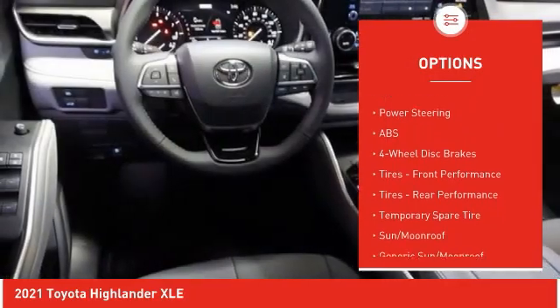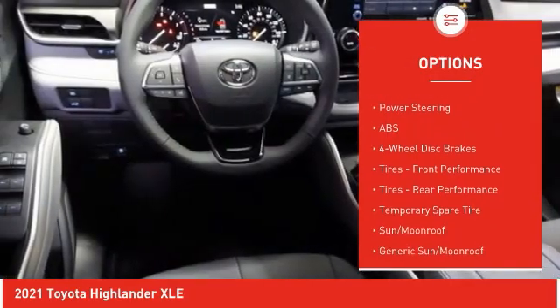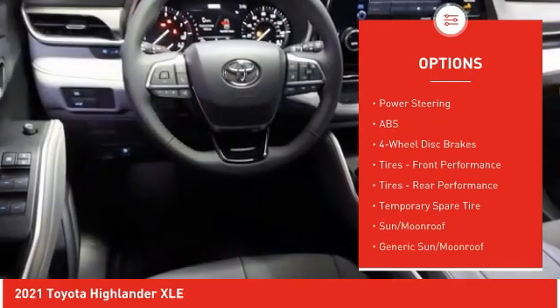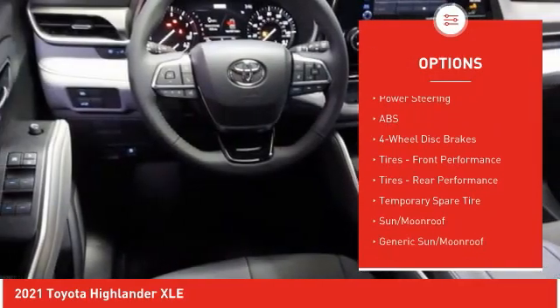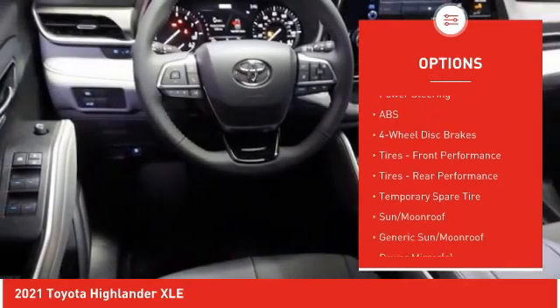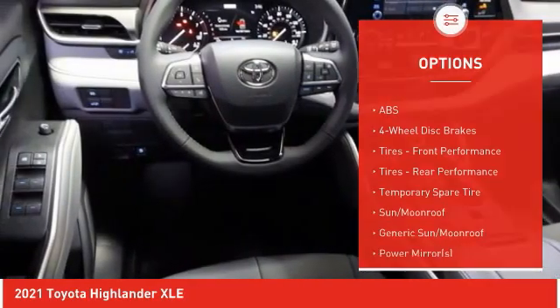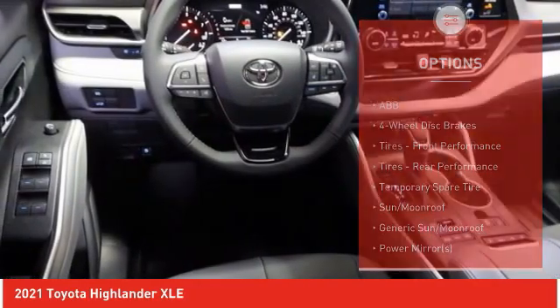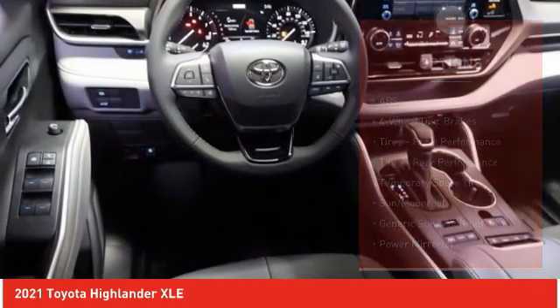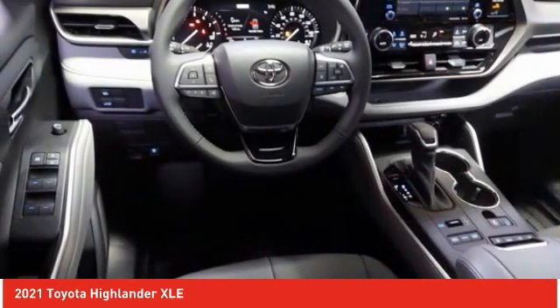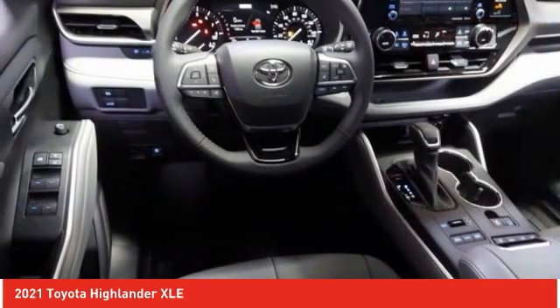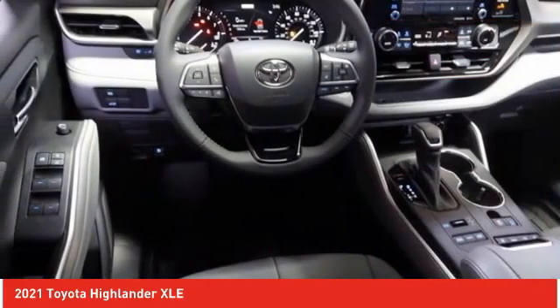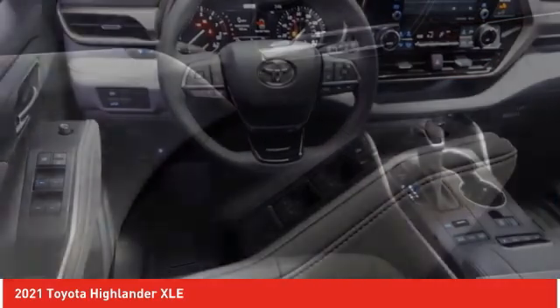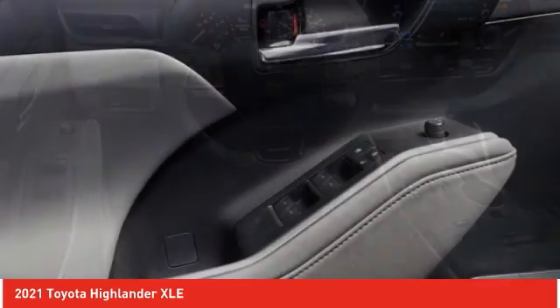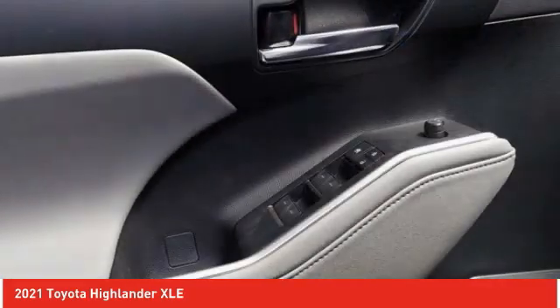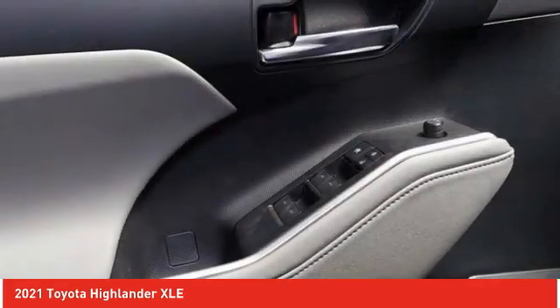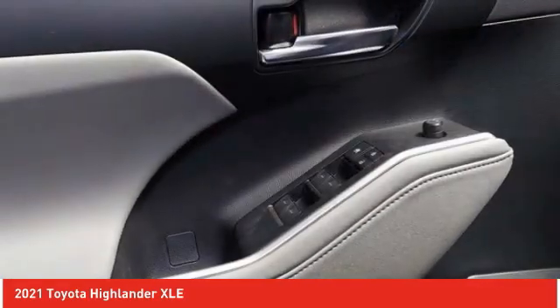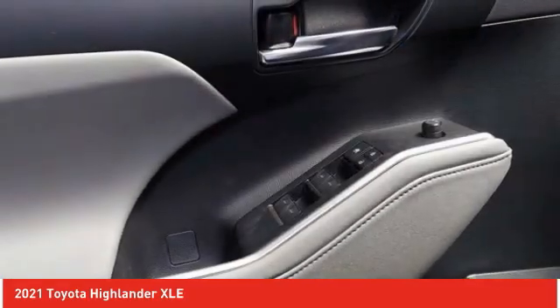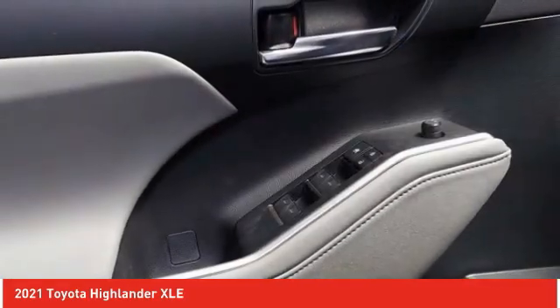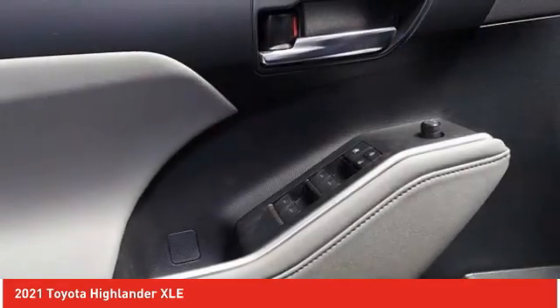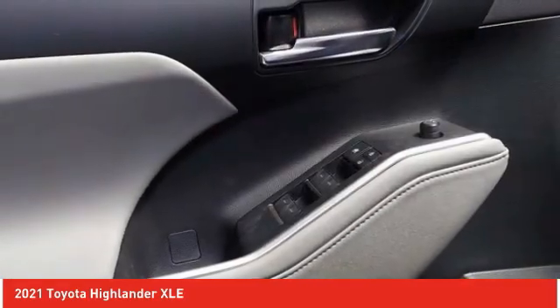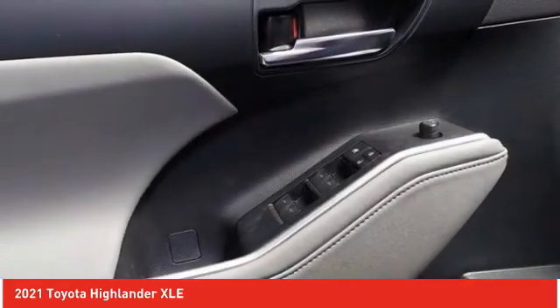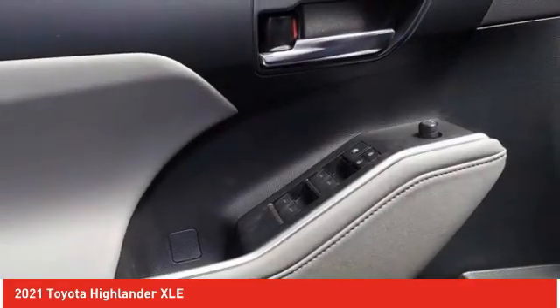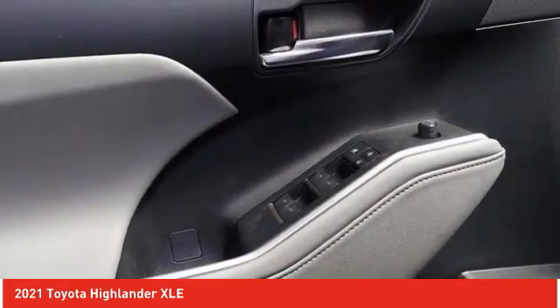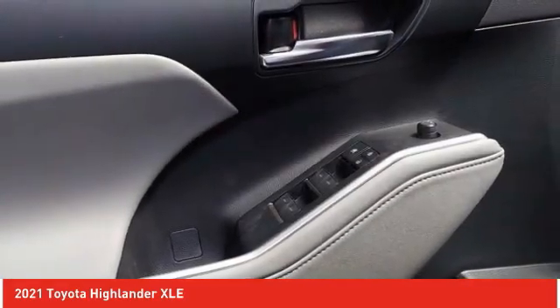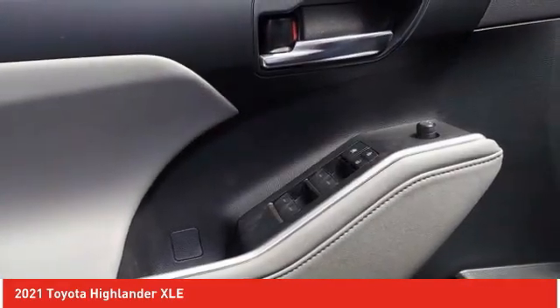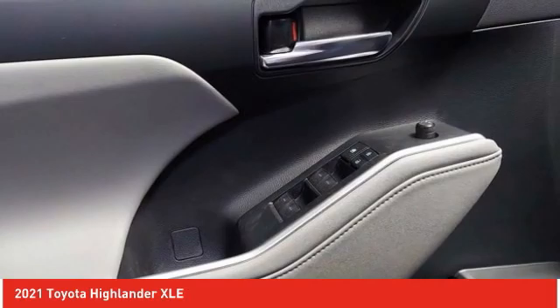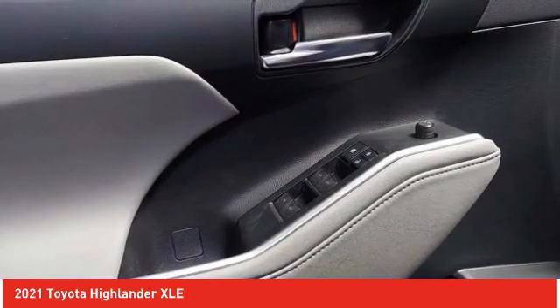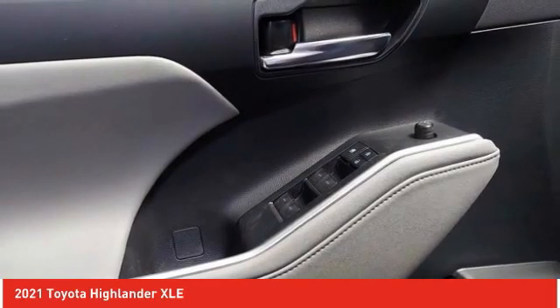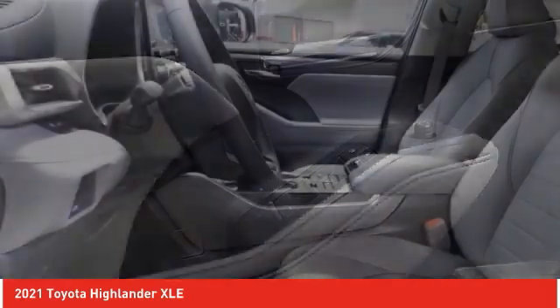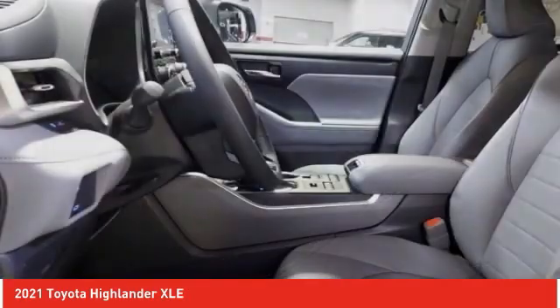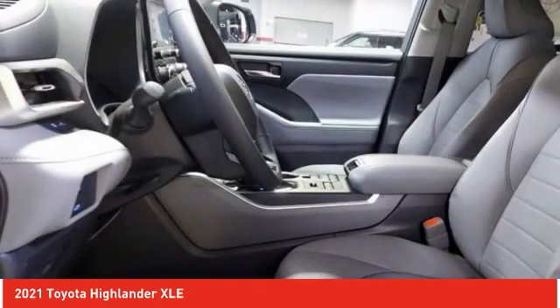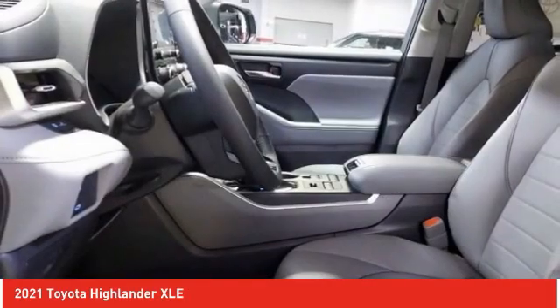Power lift gate, brake assist, traction control. Come see the car for yourself.